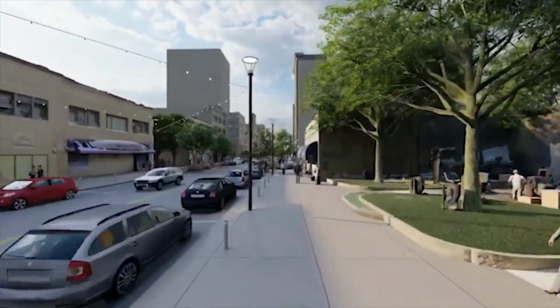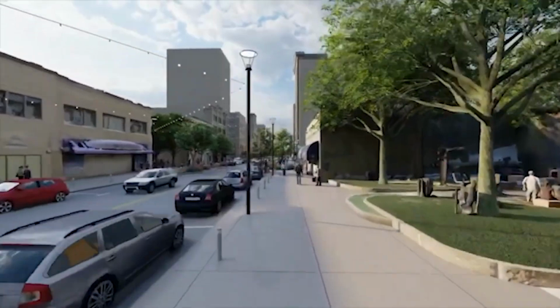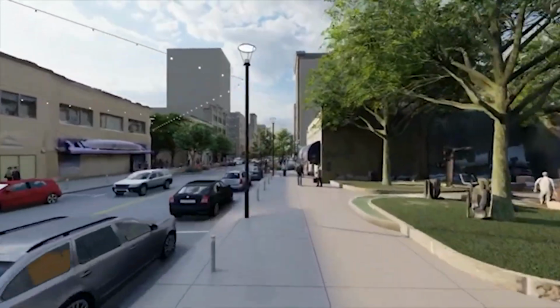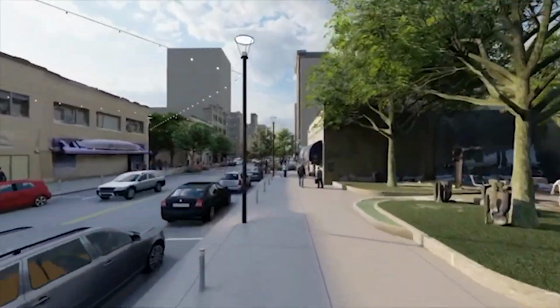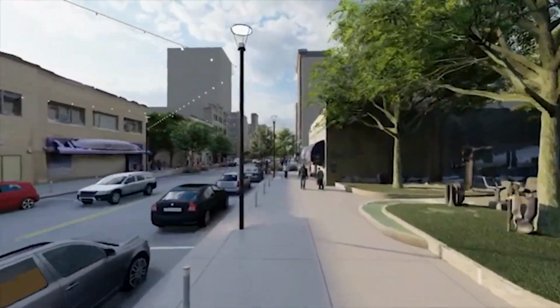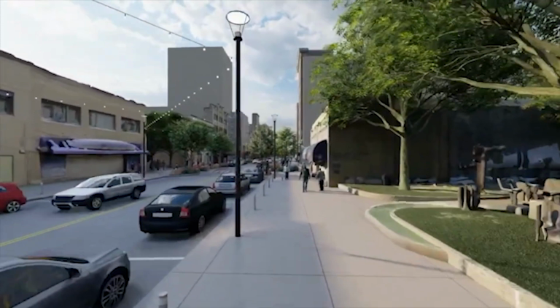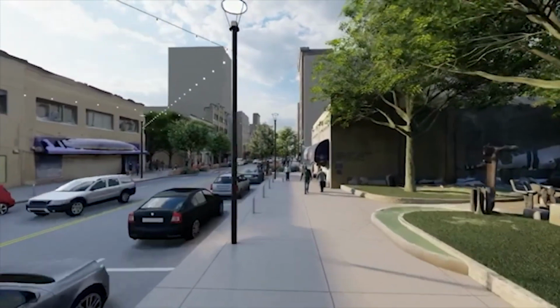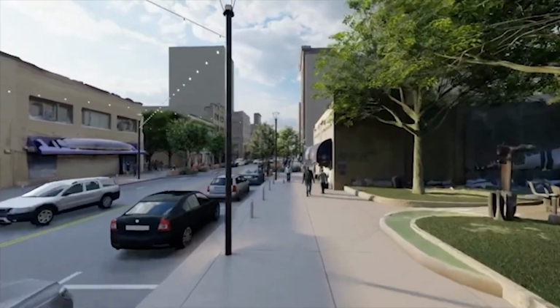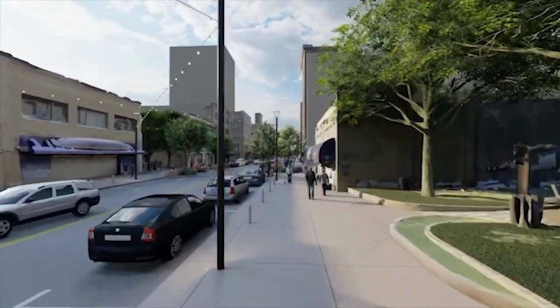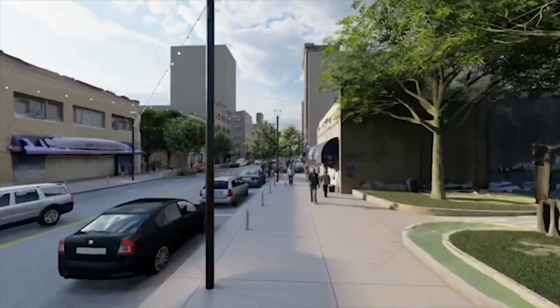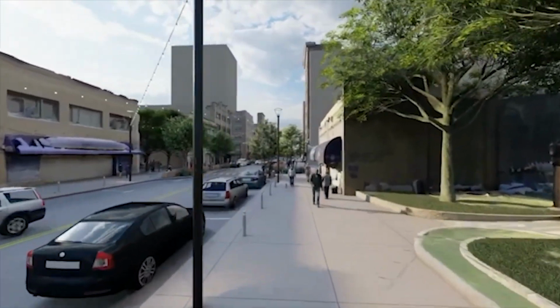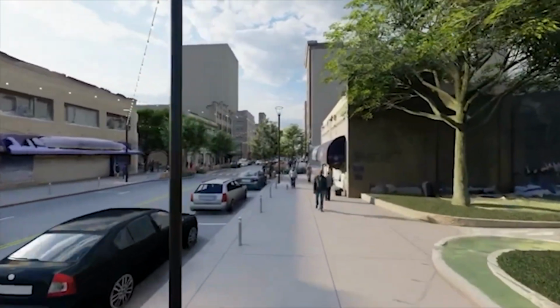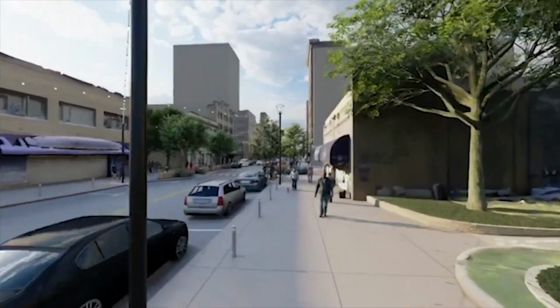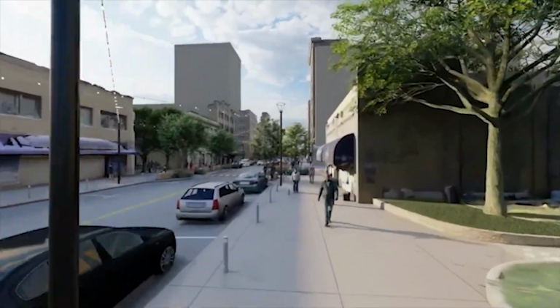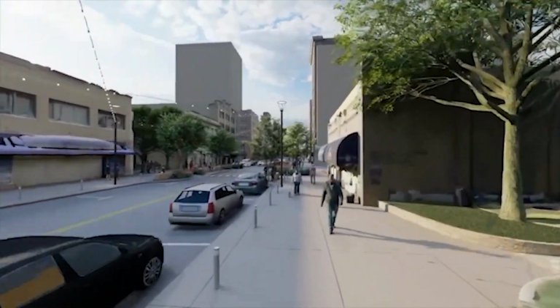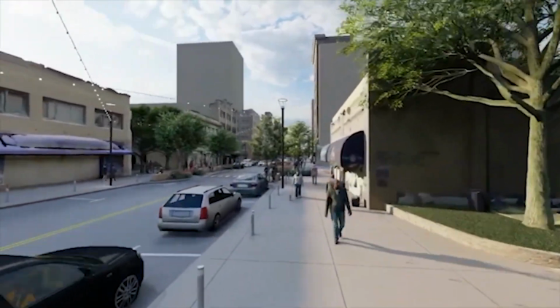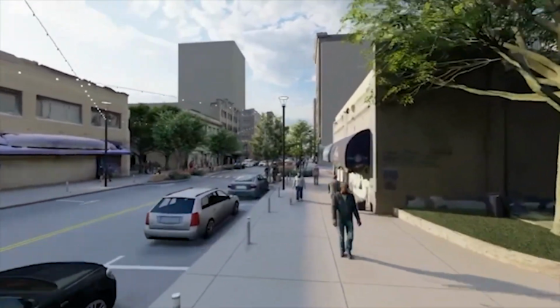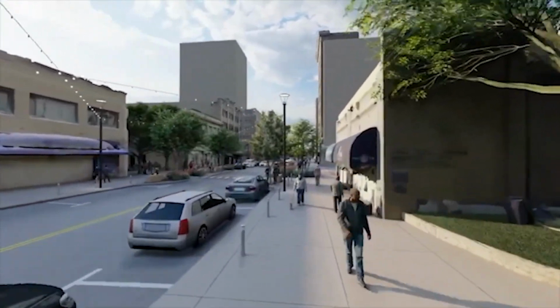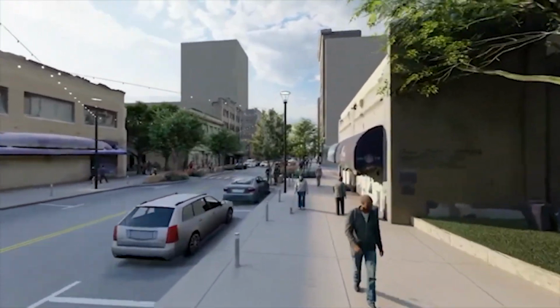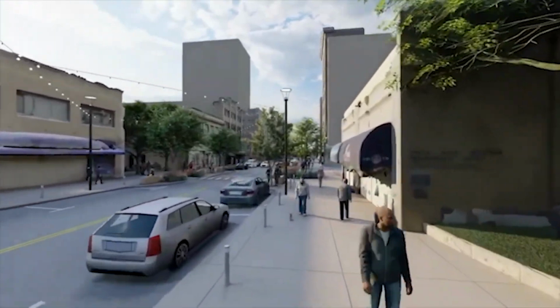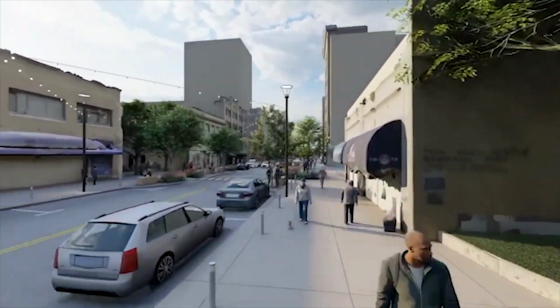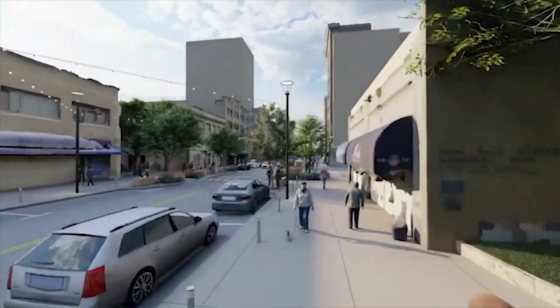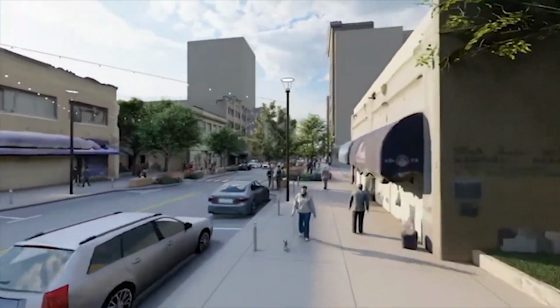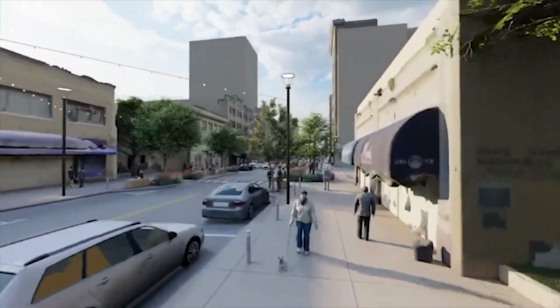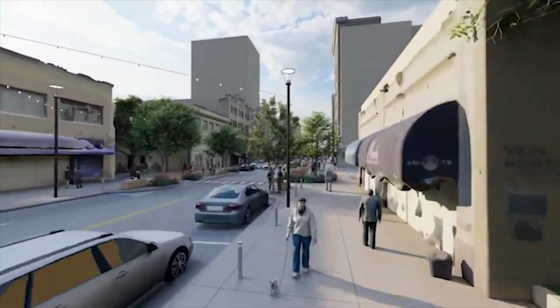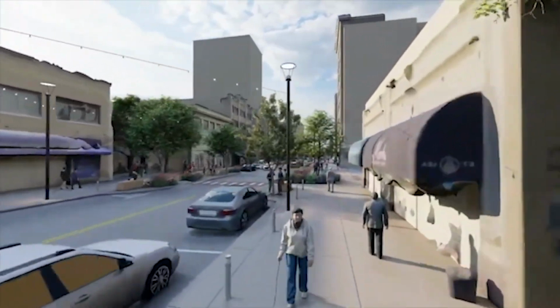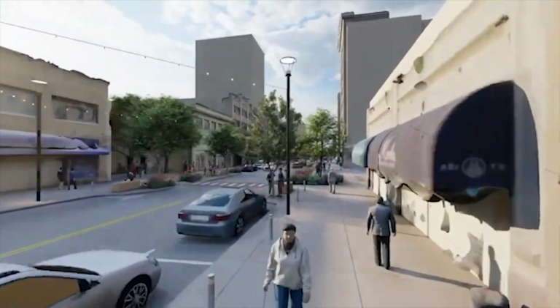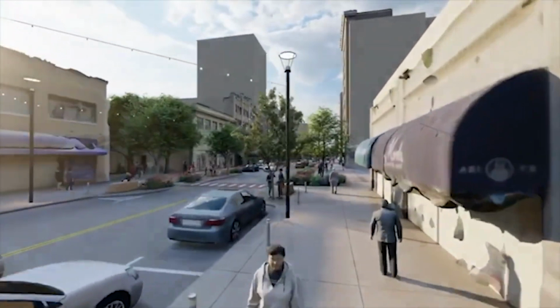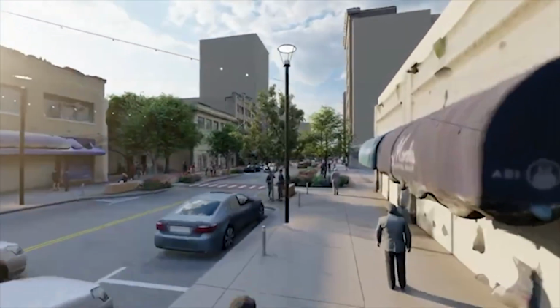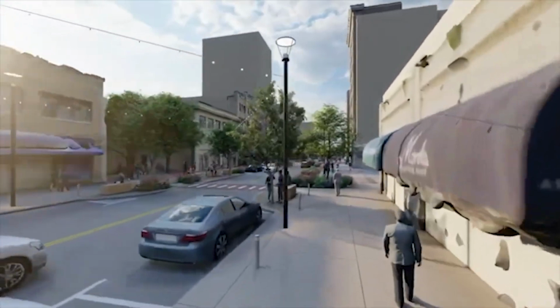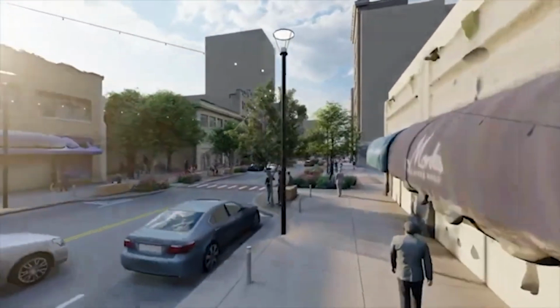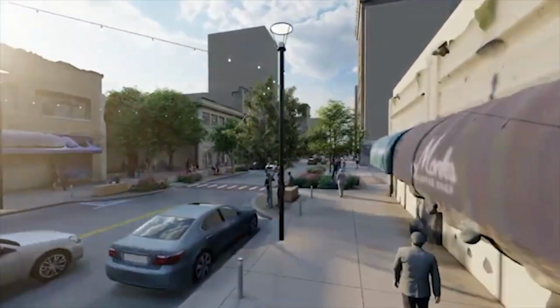The parking is going to be modified — as opposed to the angle parking, we're going to be doing parallel parking.